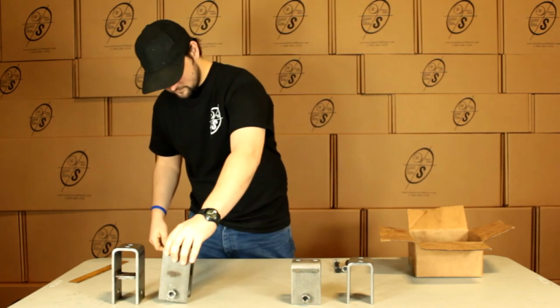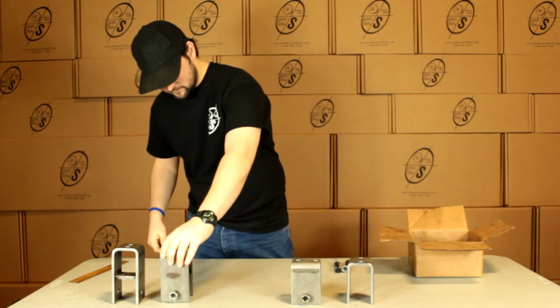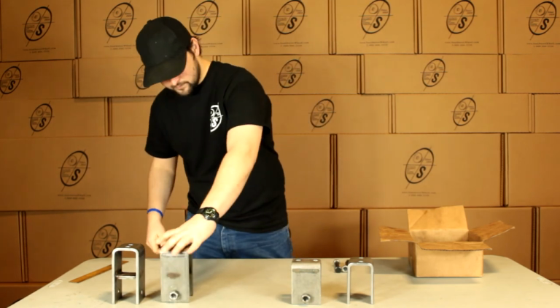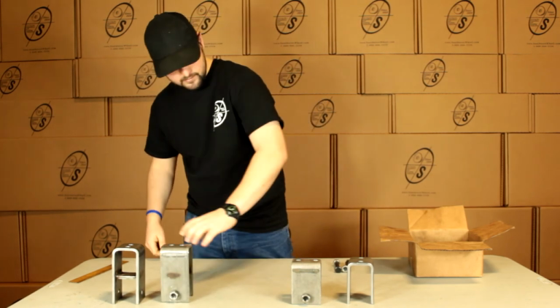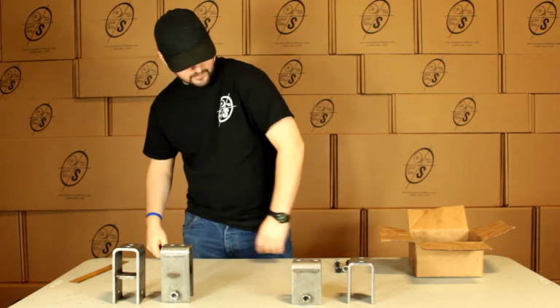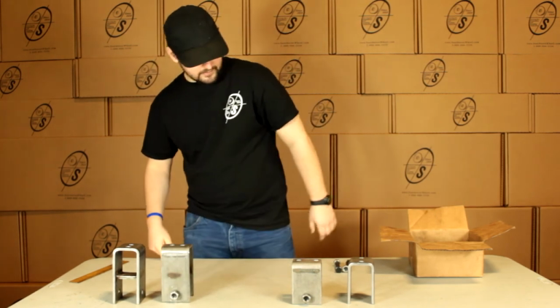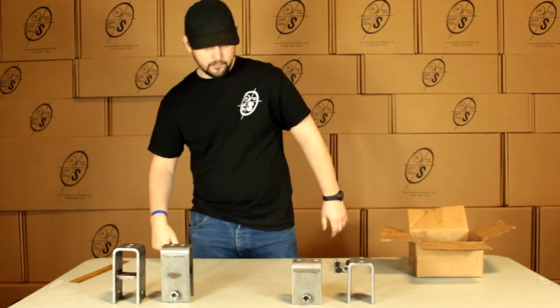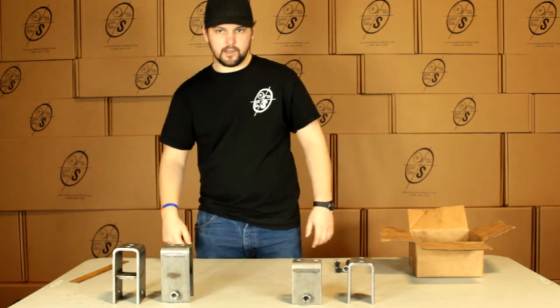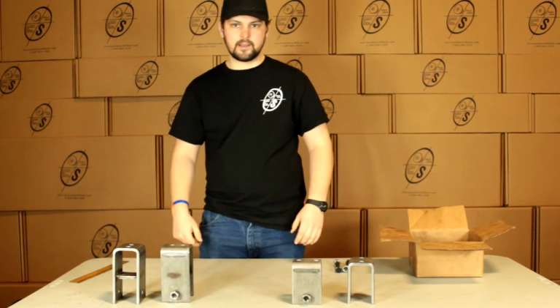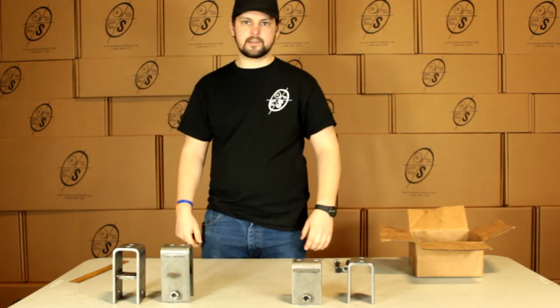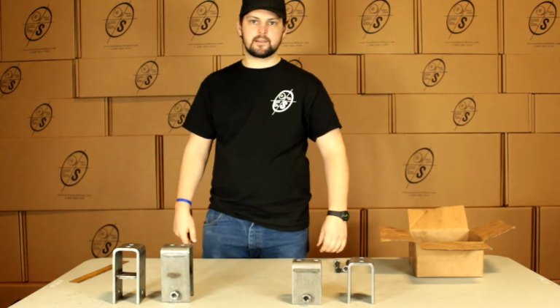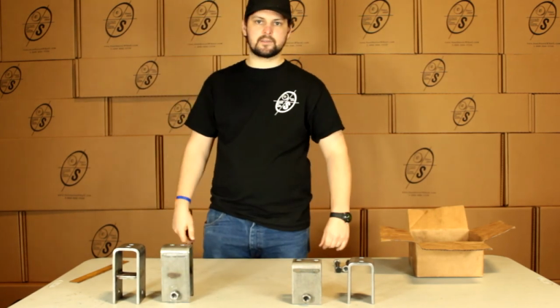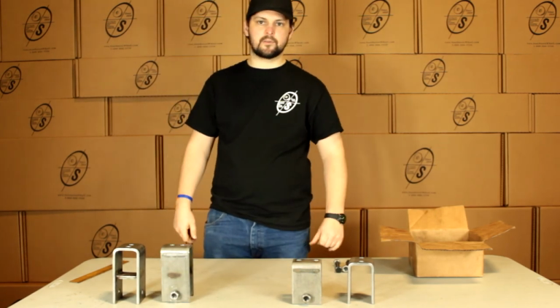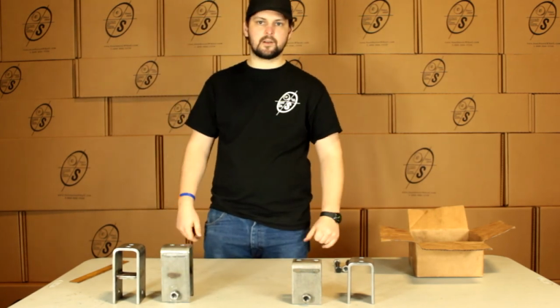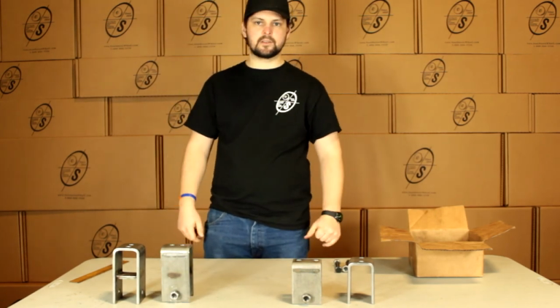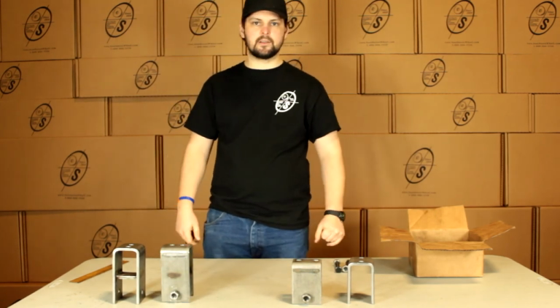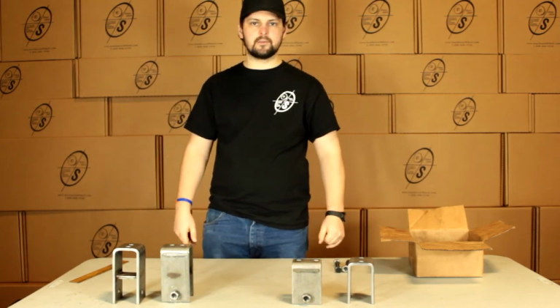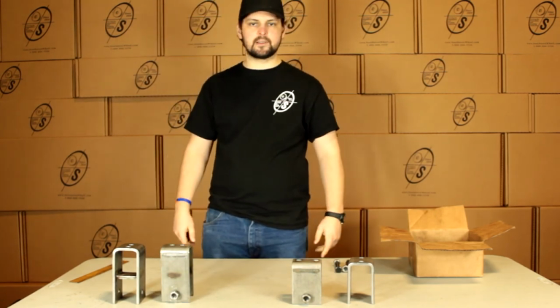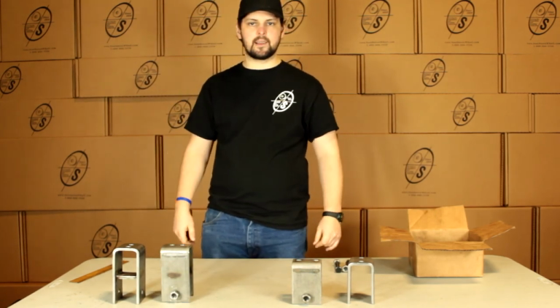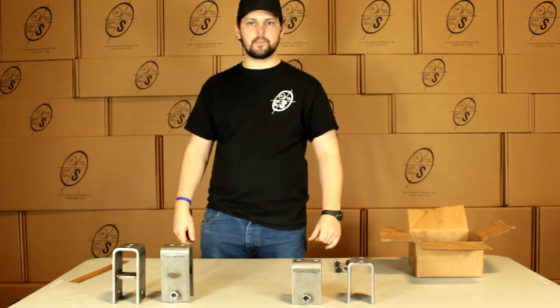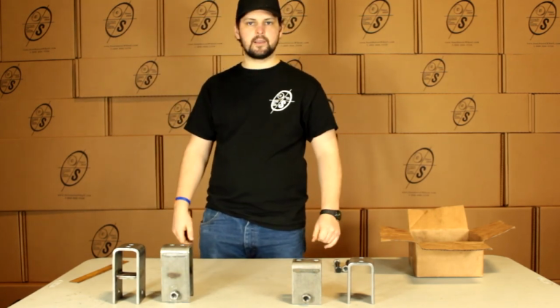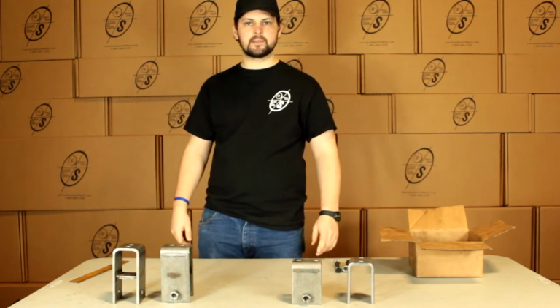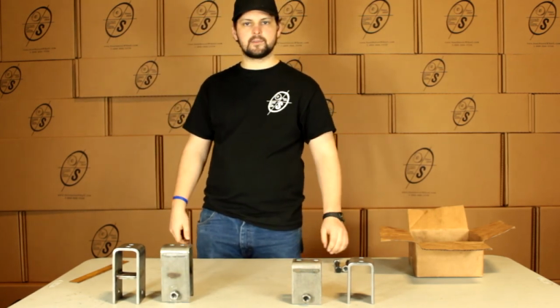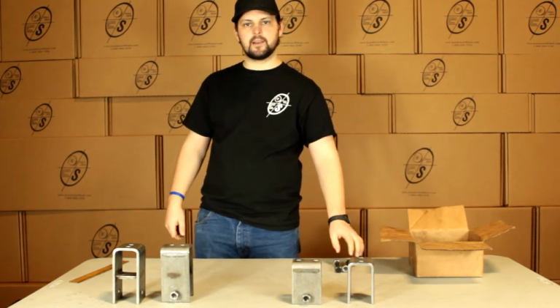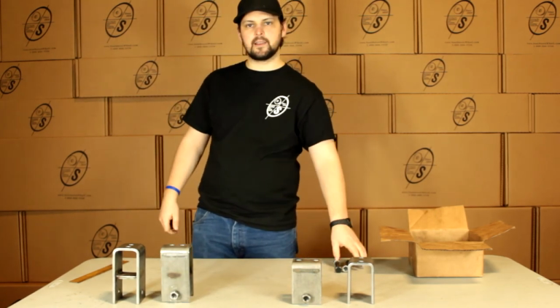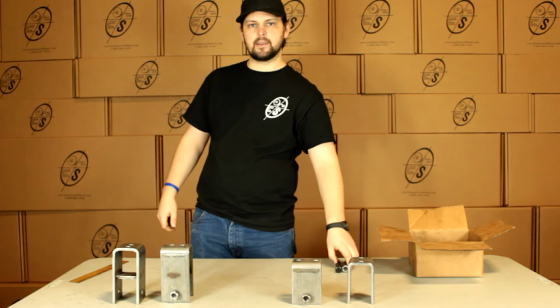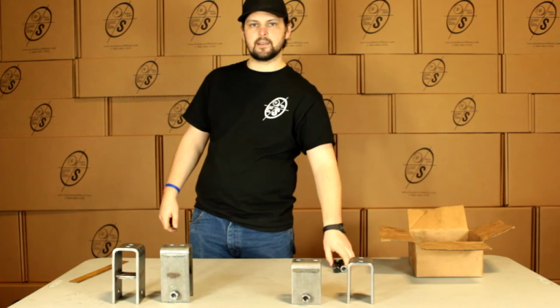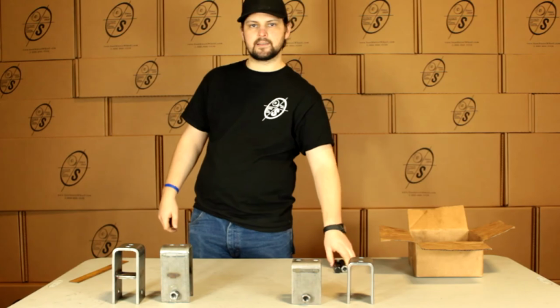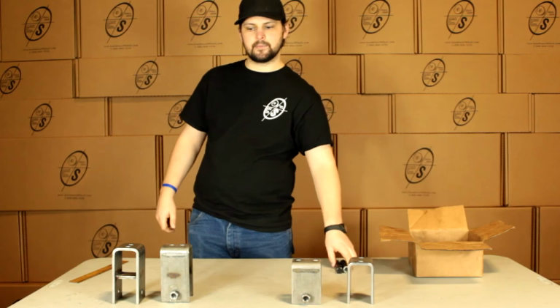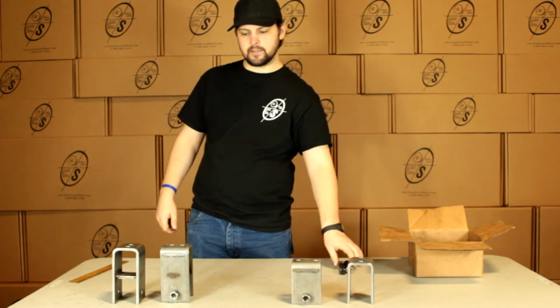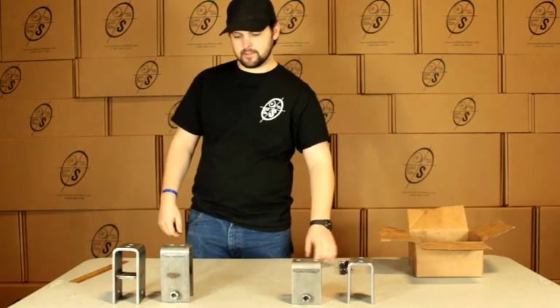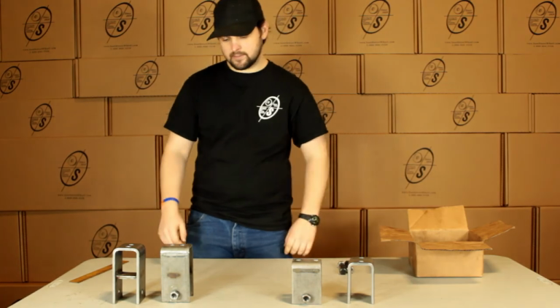And it's that simple guys. Thanks for watching. That was the APS188SEBX. See you guys.